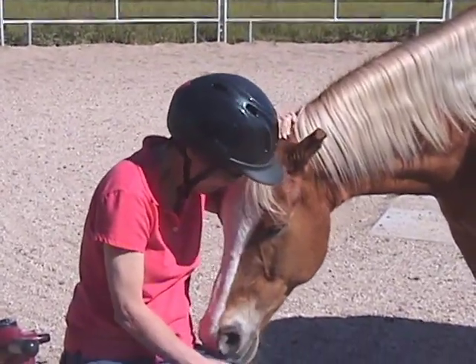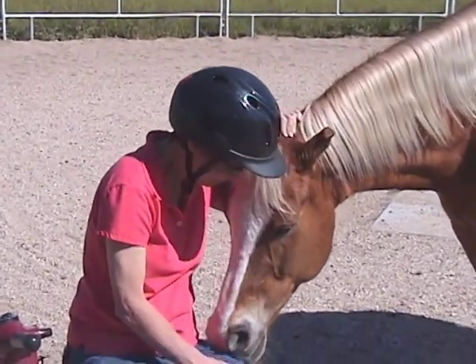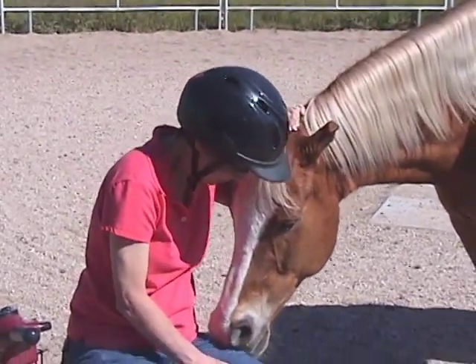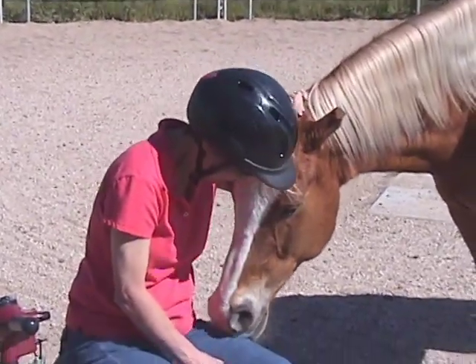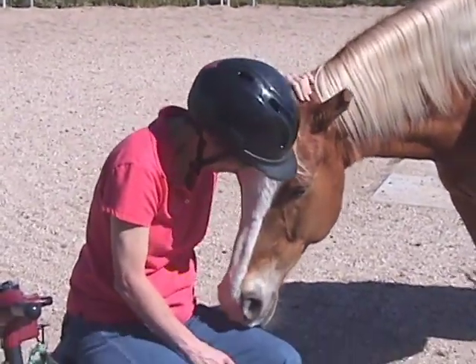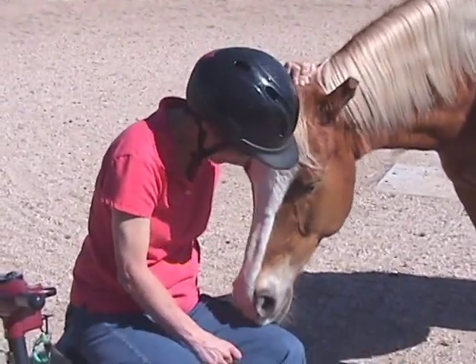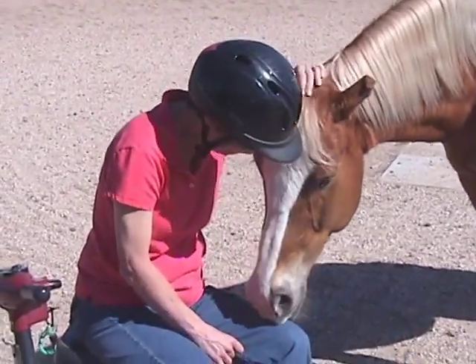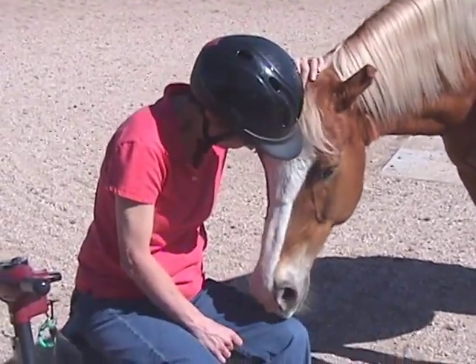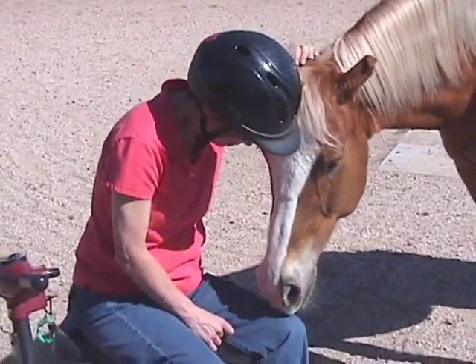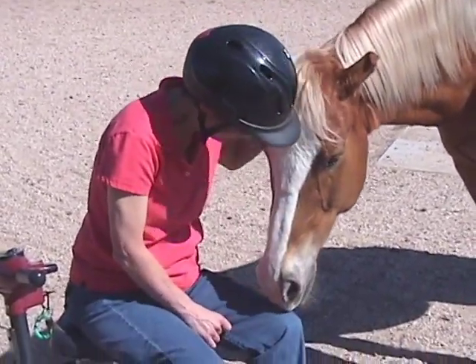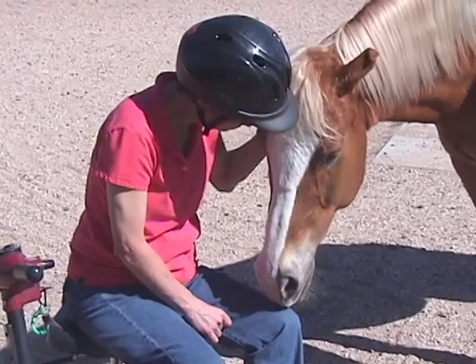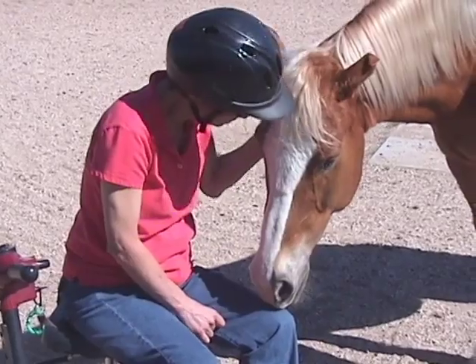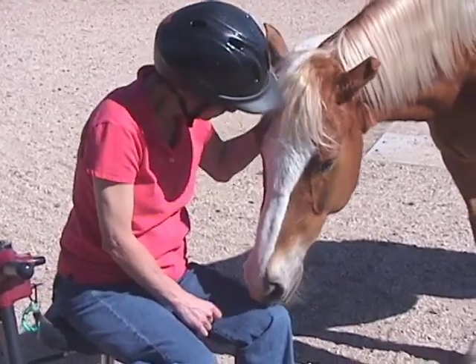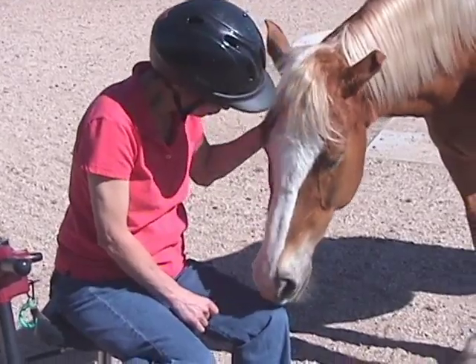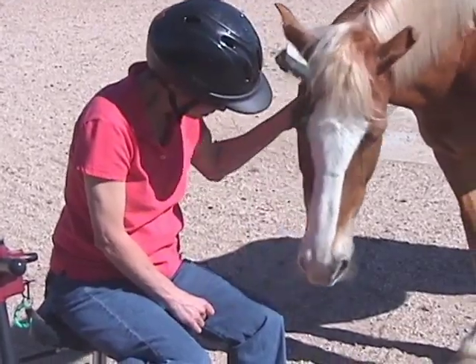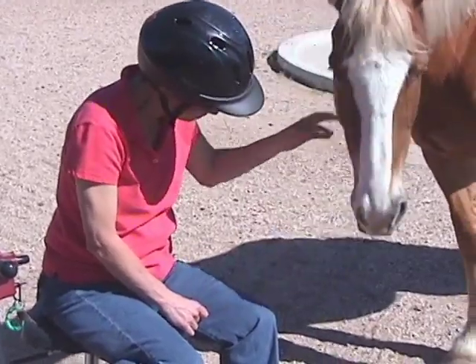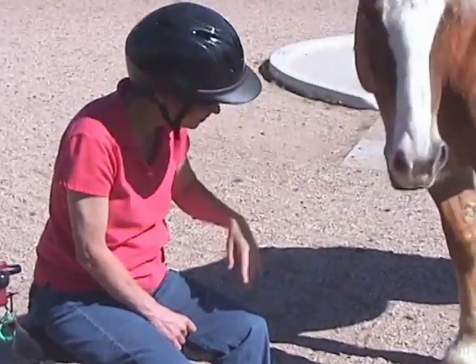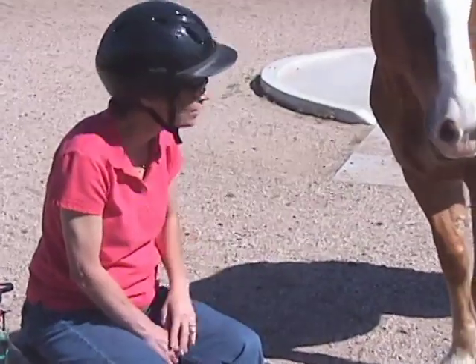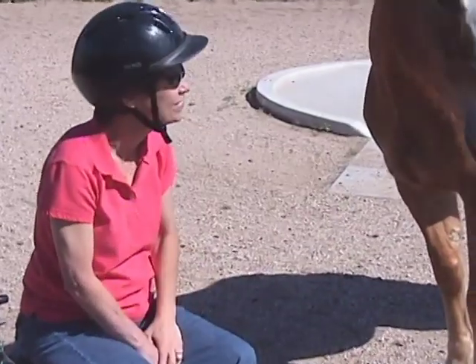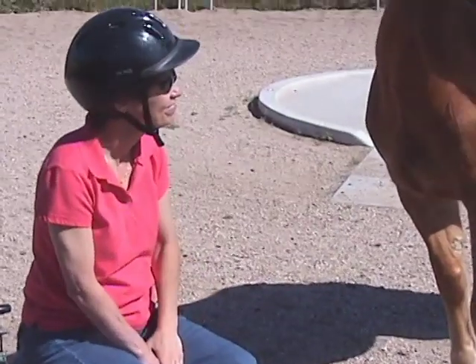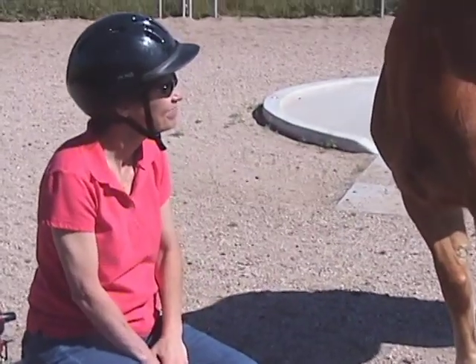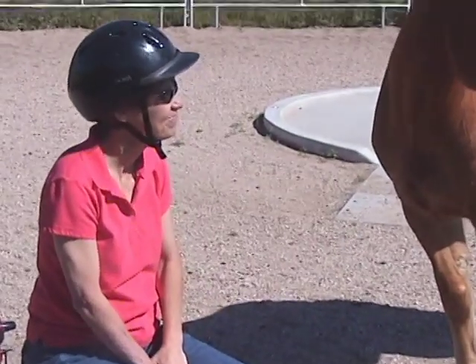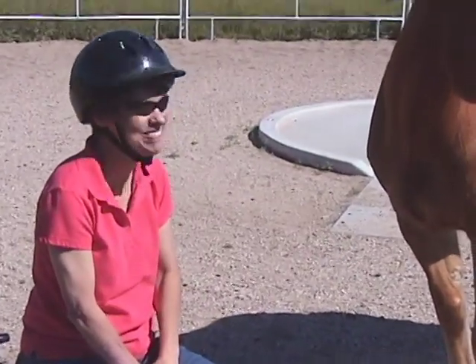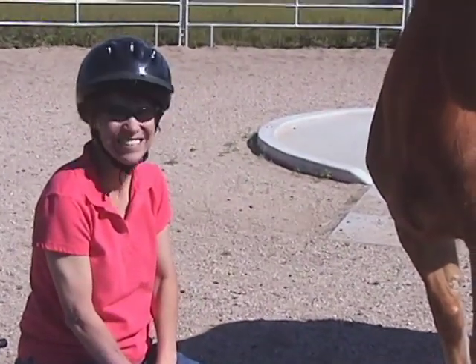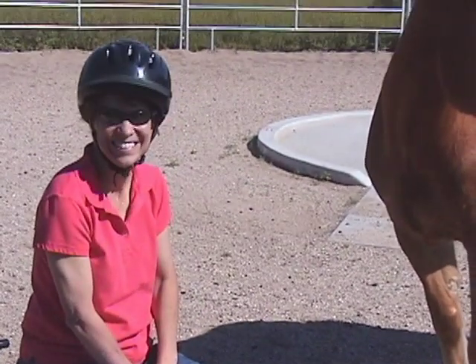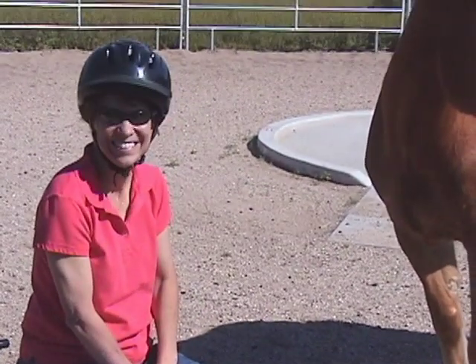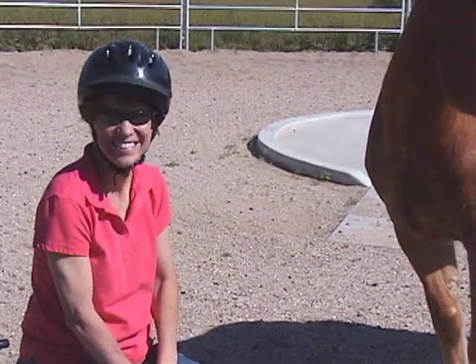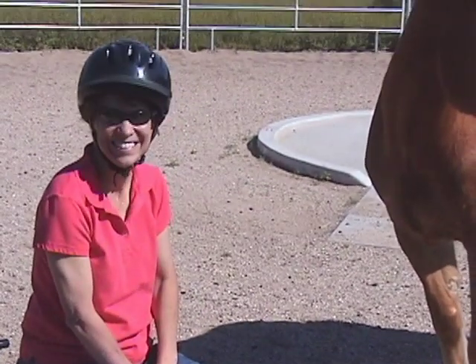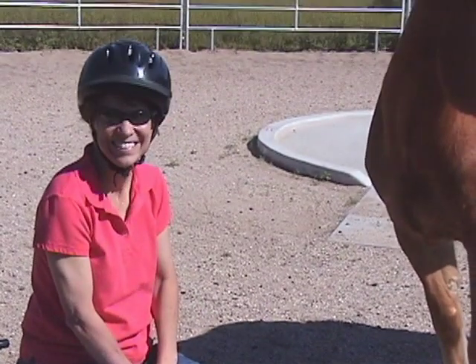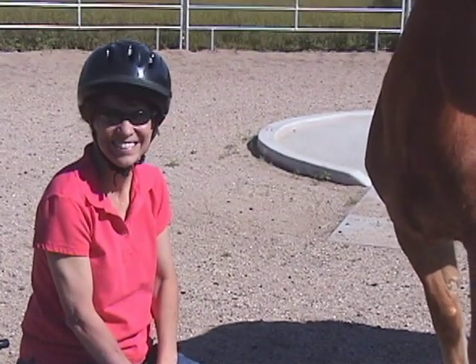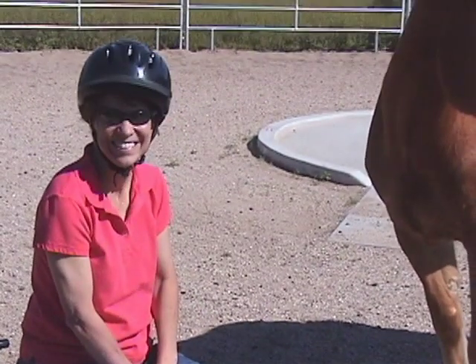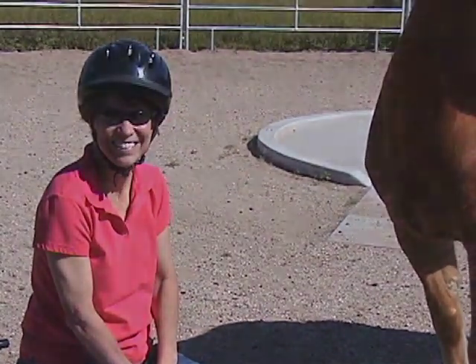For now, he acknowledges her paralyzed legs with a nuzzle. Riders' thank yous are always followed by a huge smile.